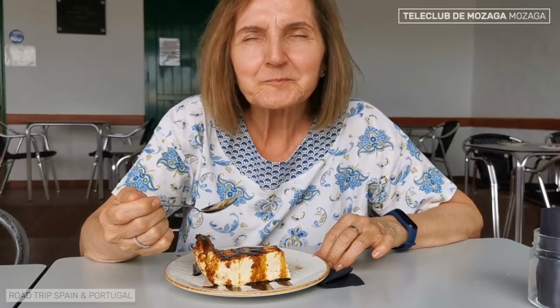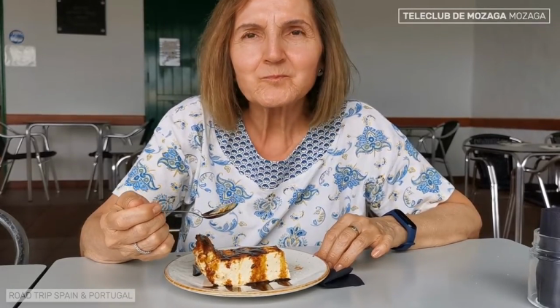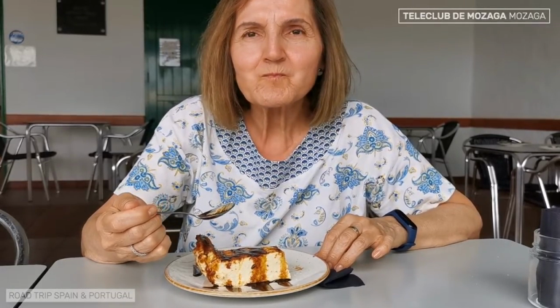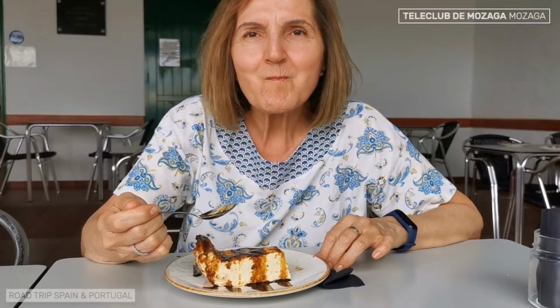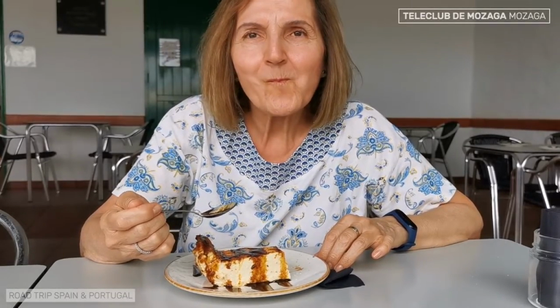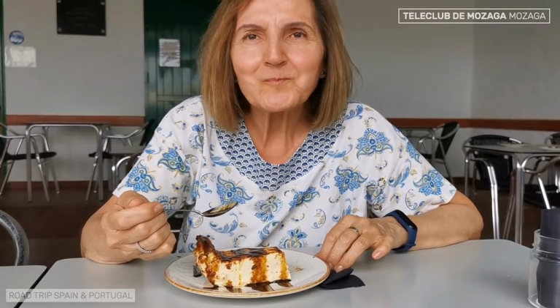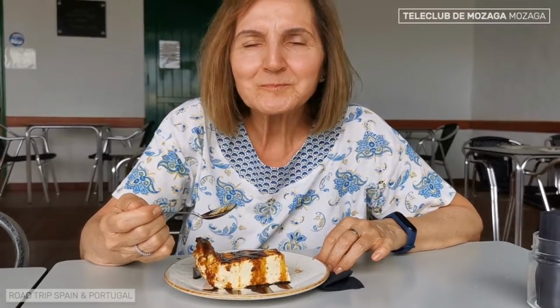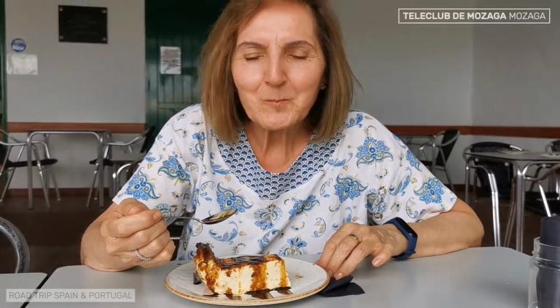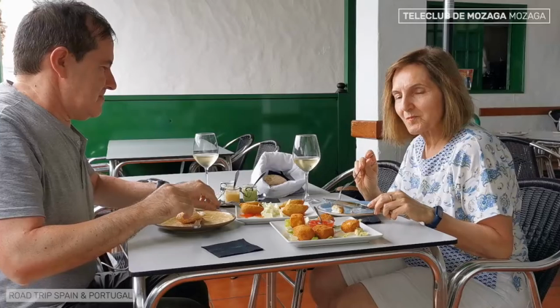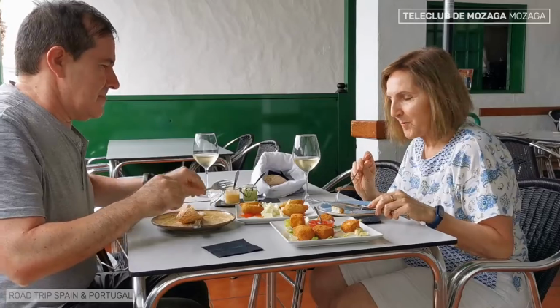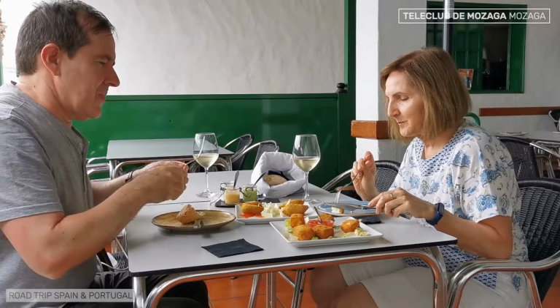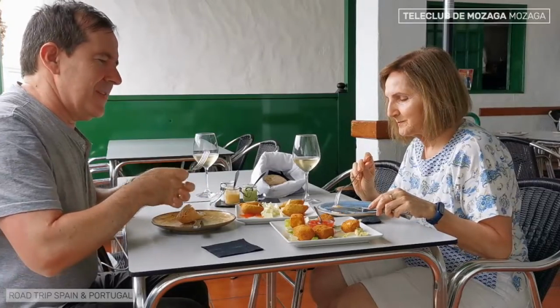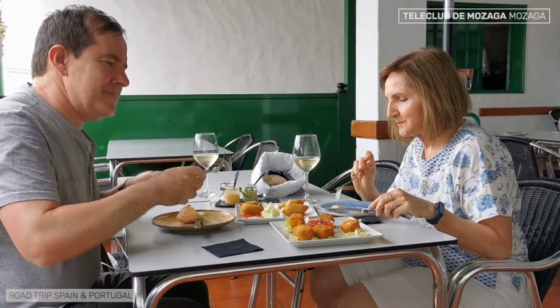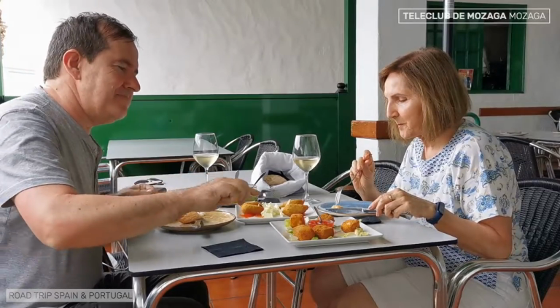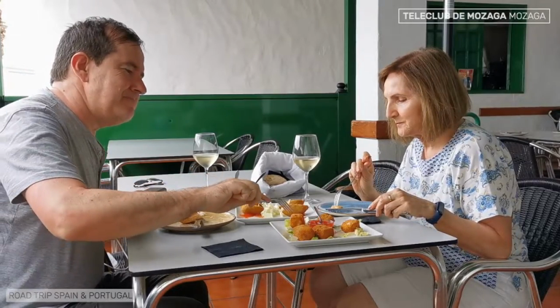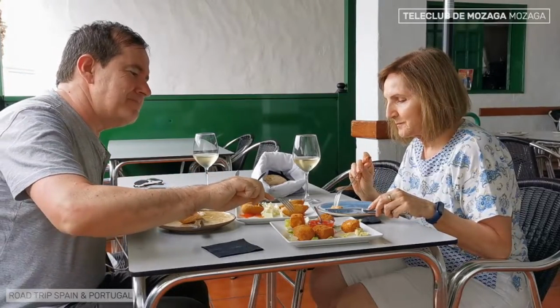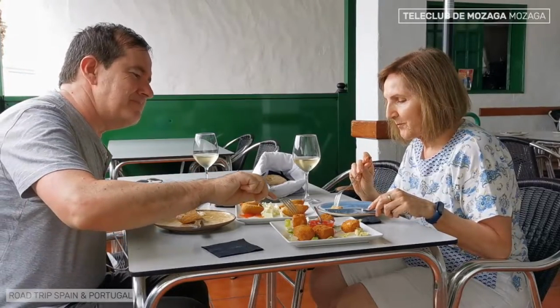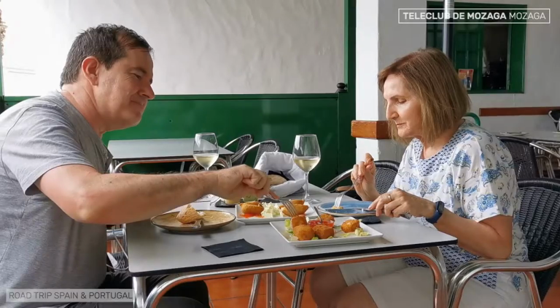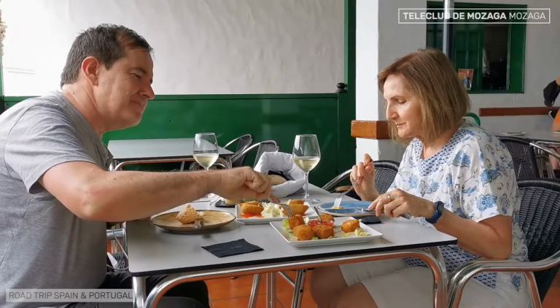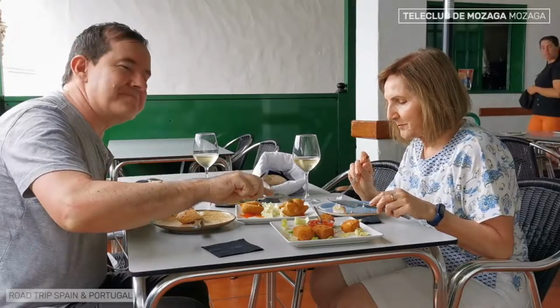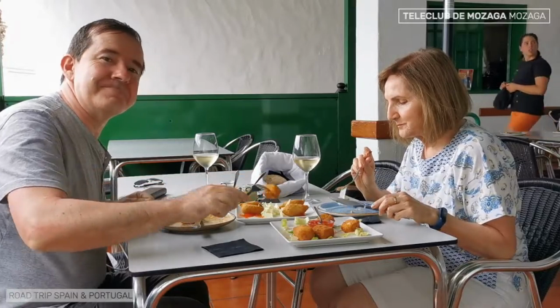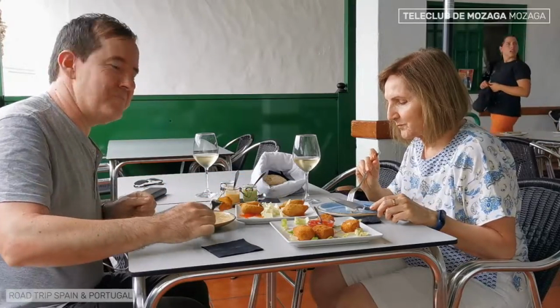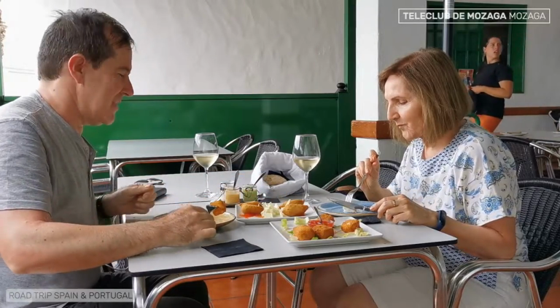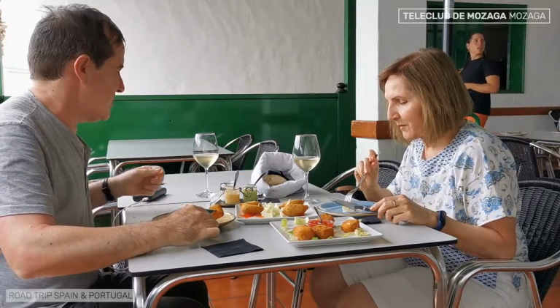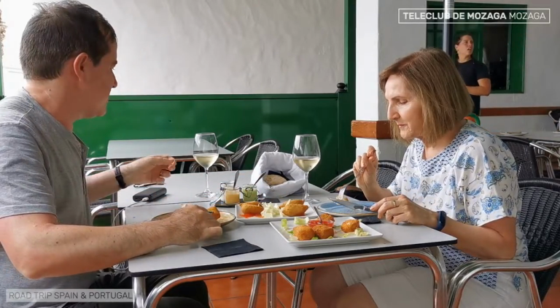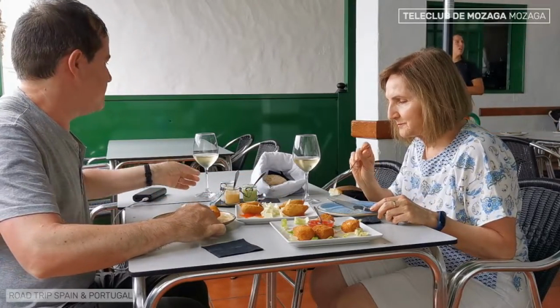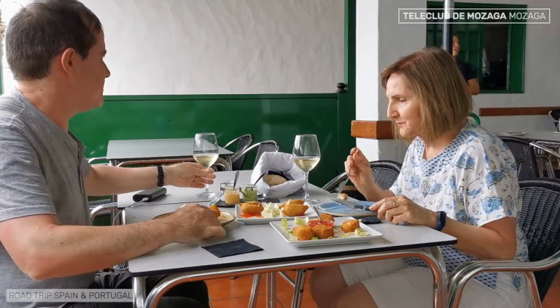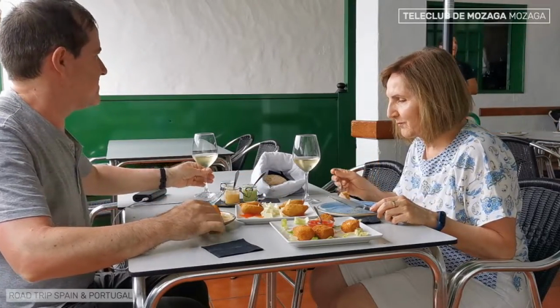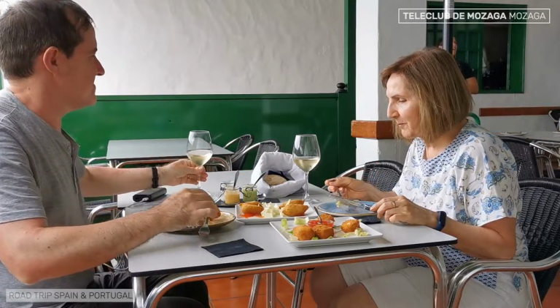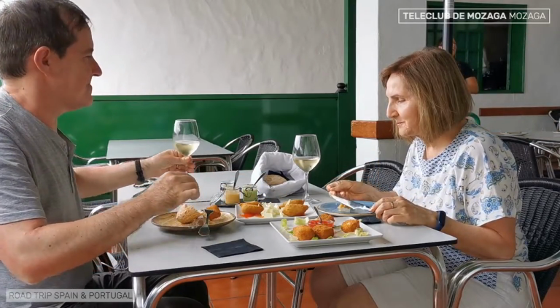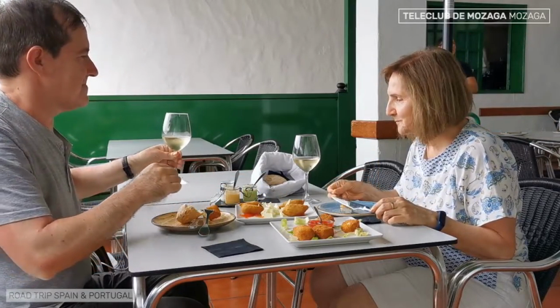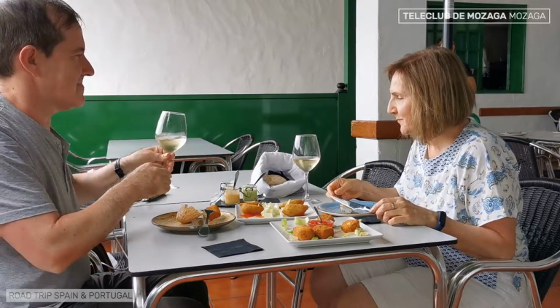Nice place, friendly service, good food, reasonable prices. We really like the Teleclub de Mozaga.